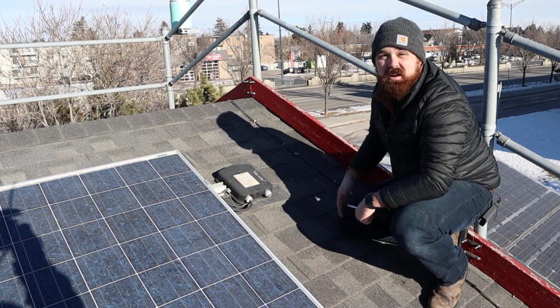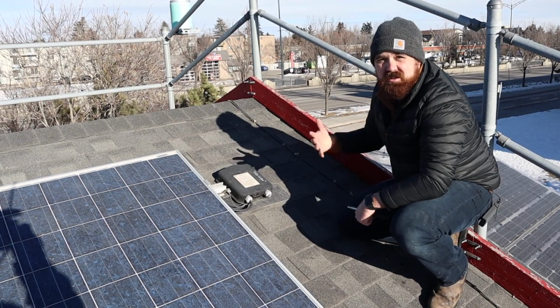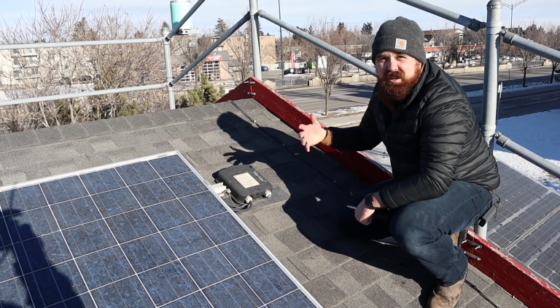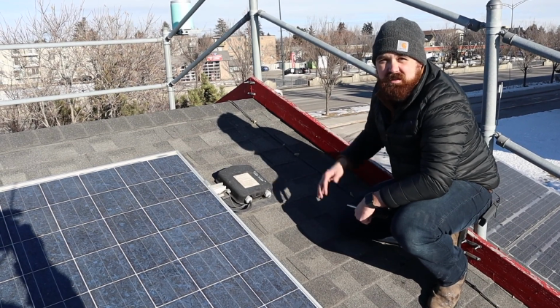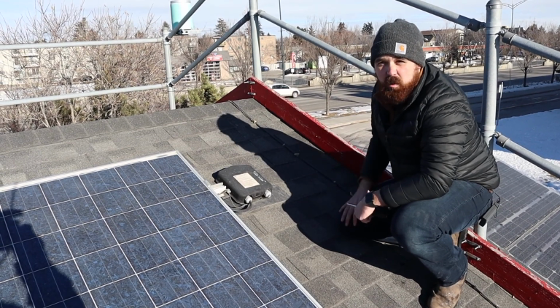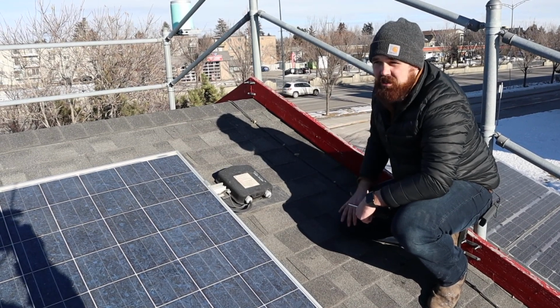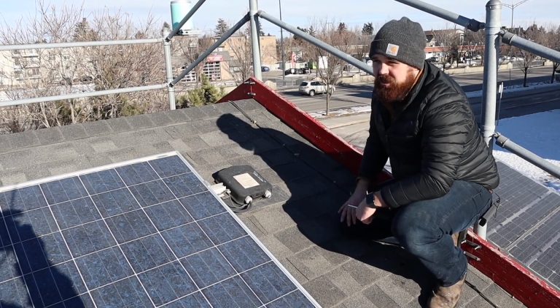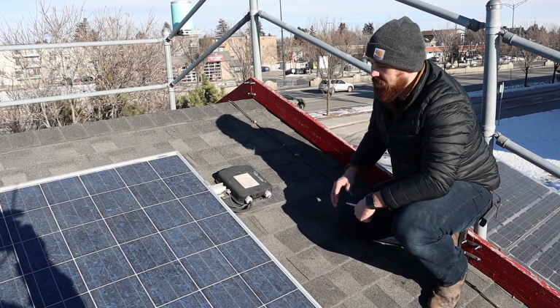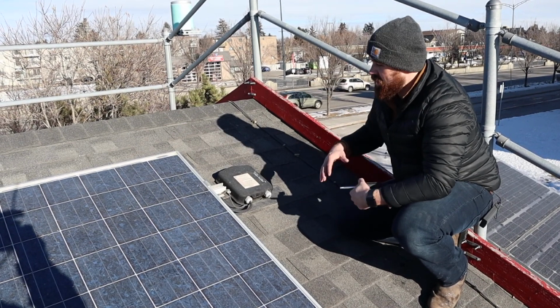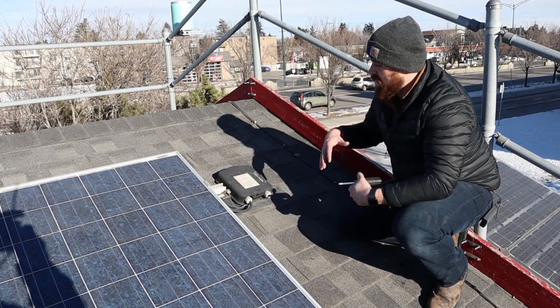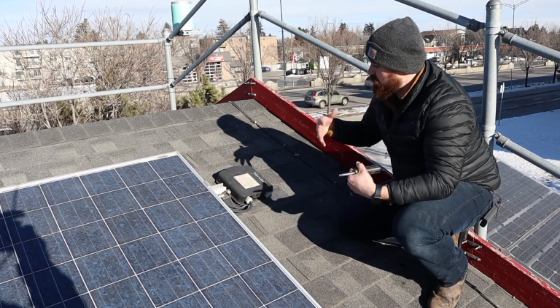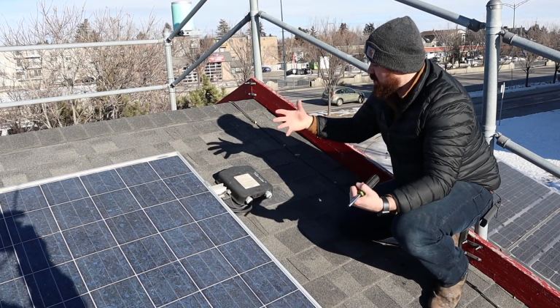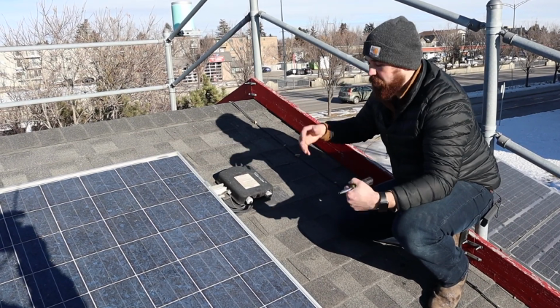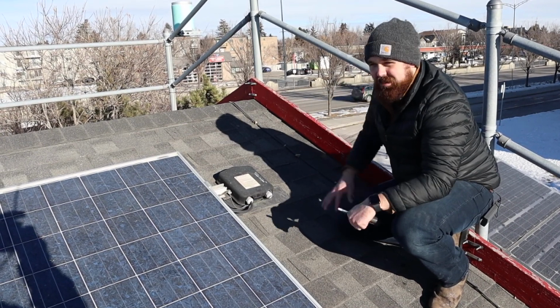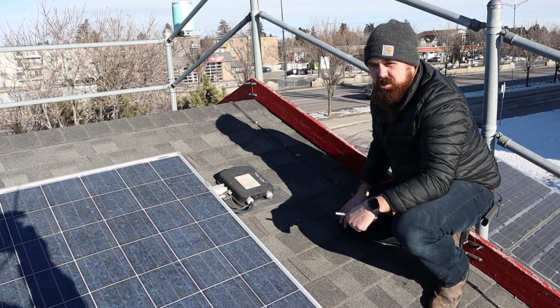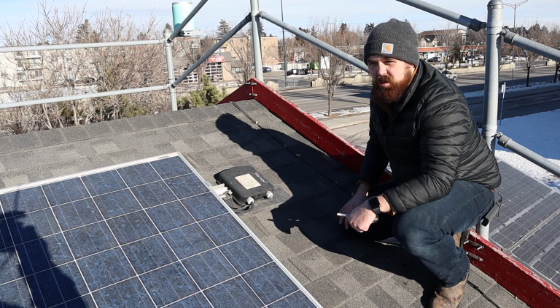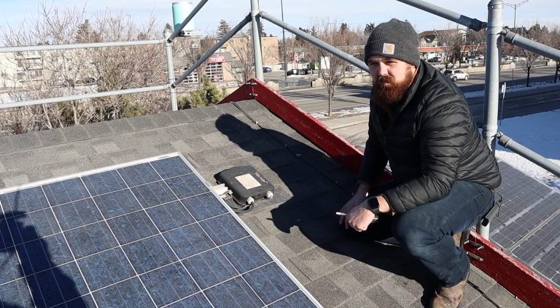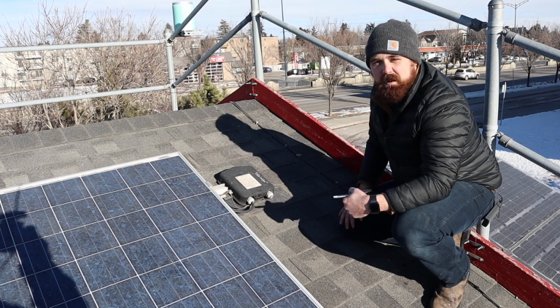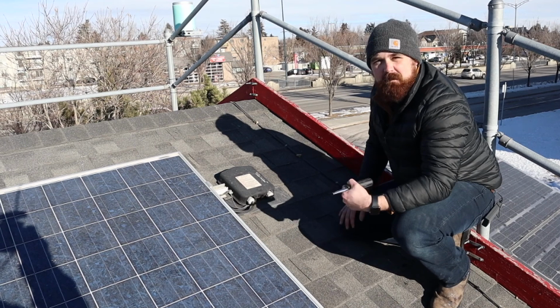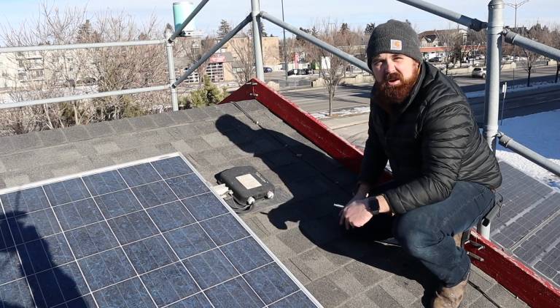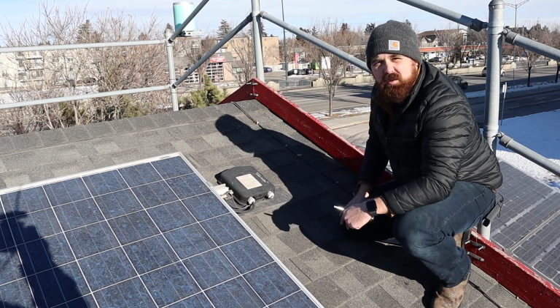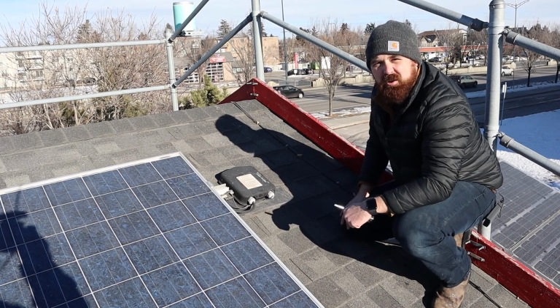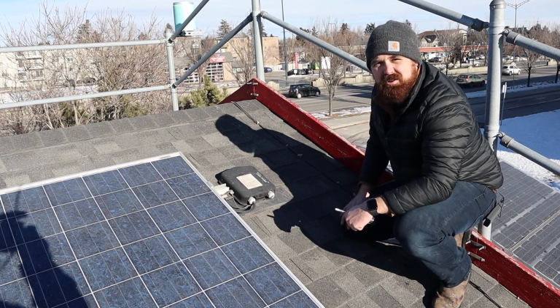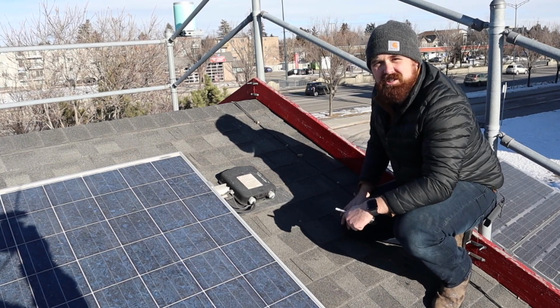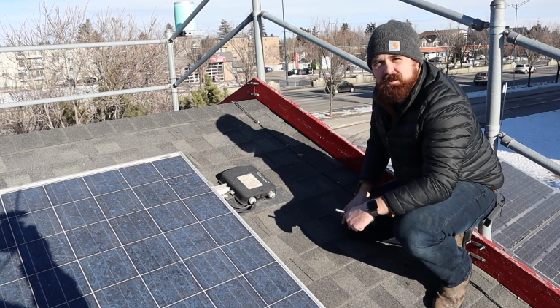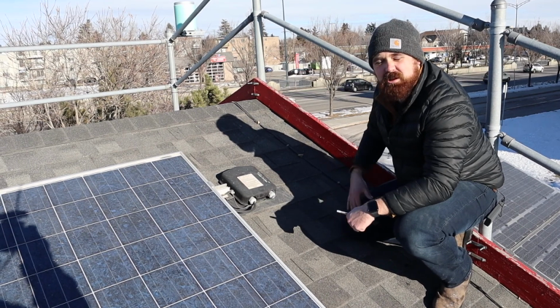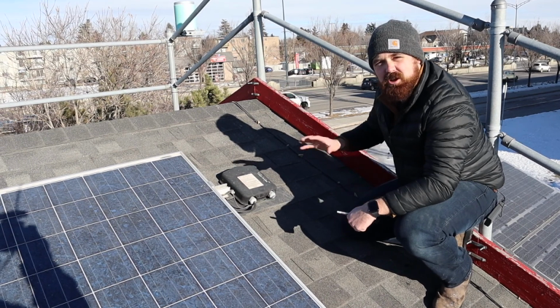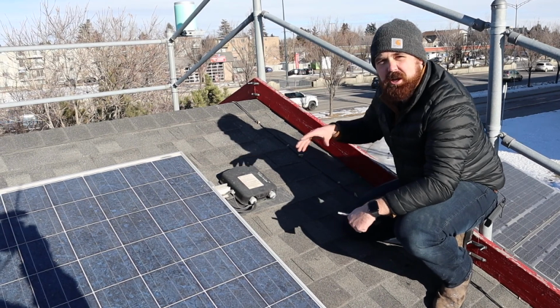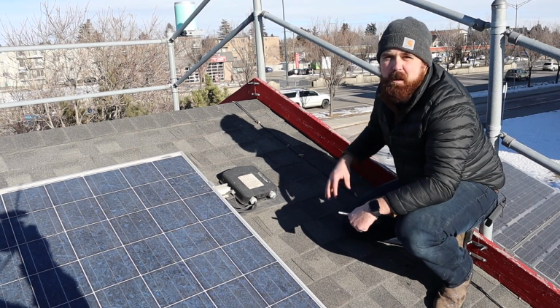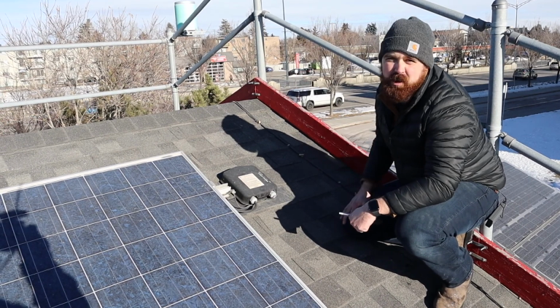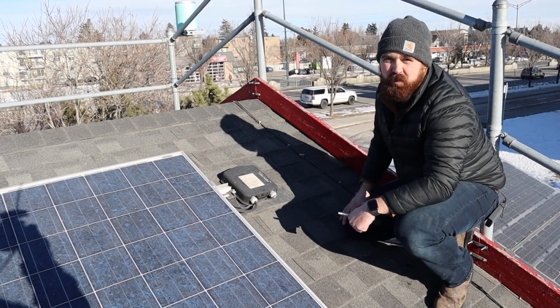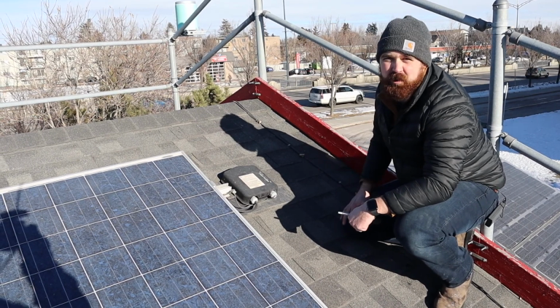Thanks for watching. Just a quick tour of what a microinverter system would look like up on a roof.